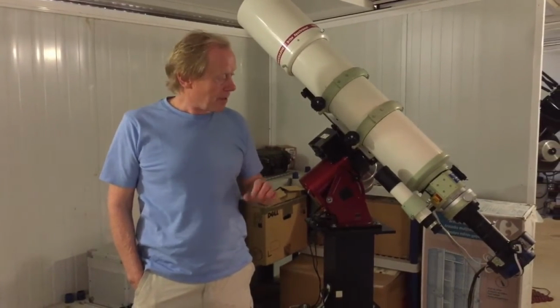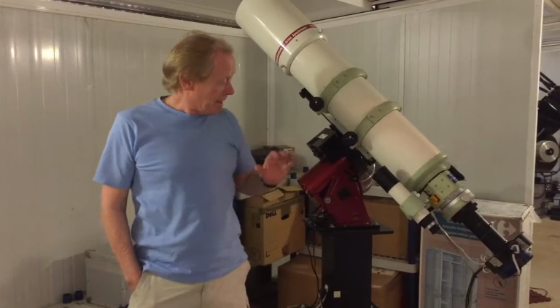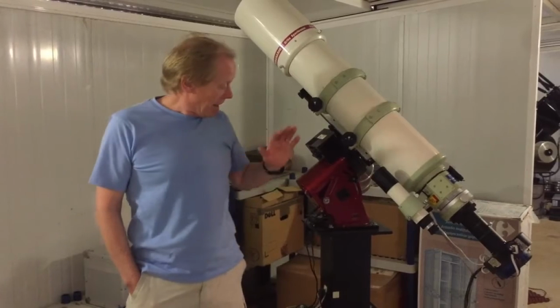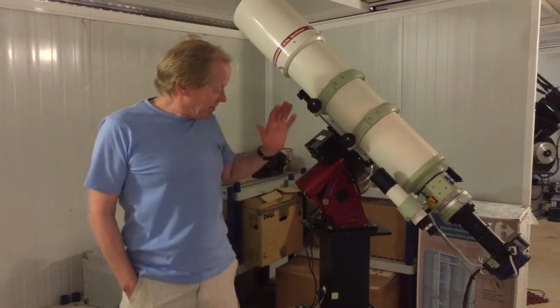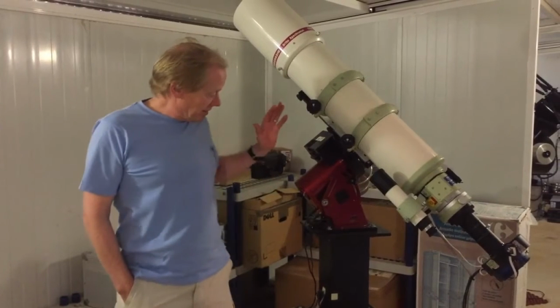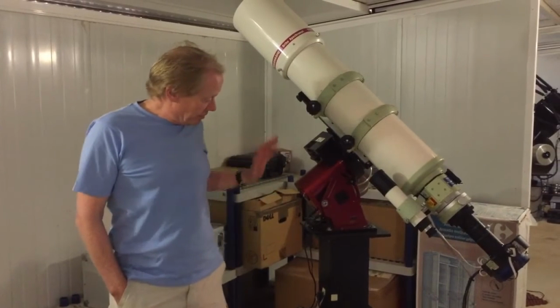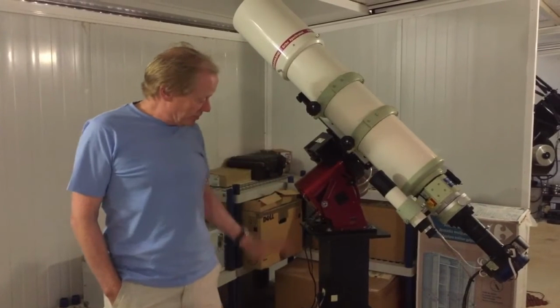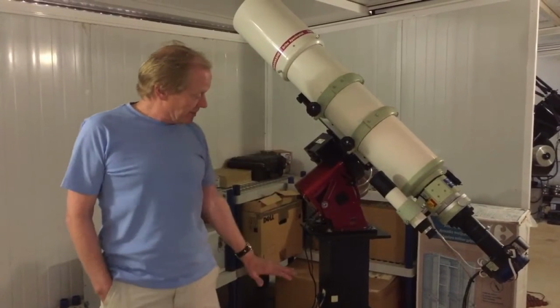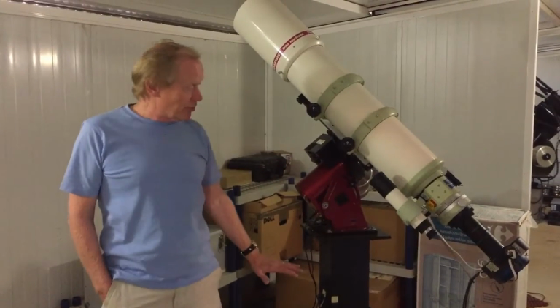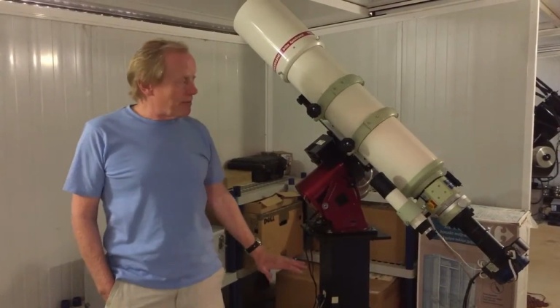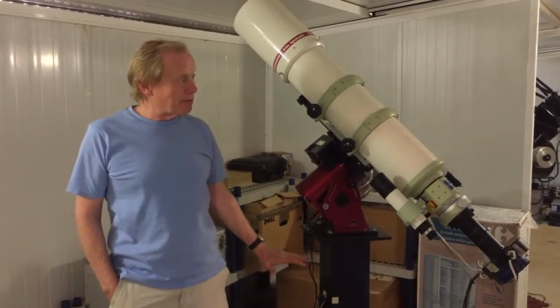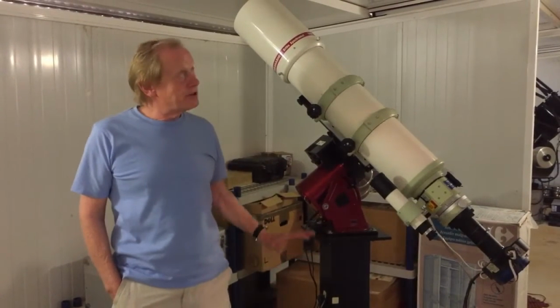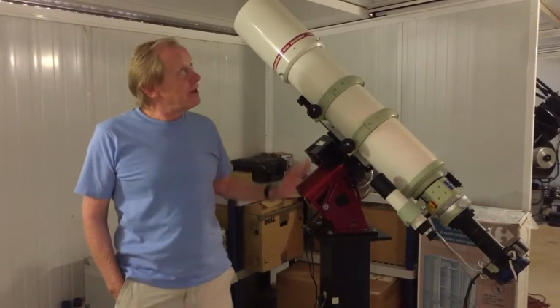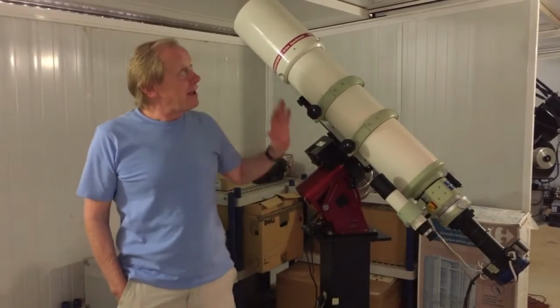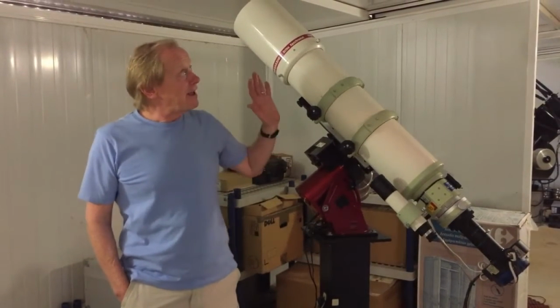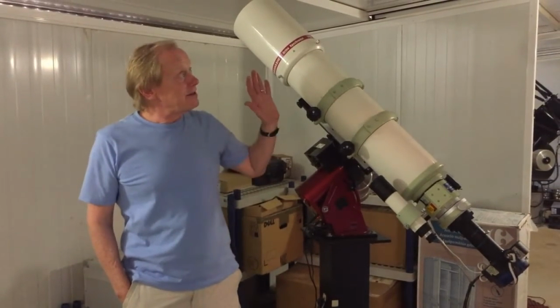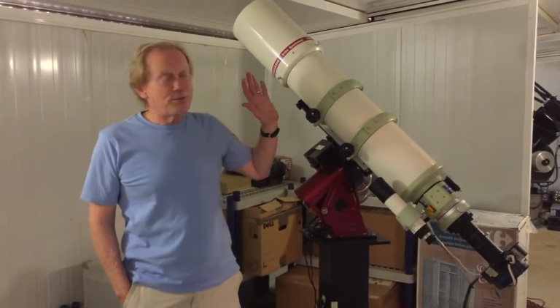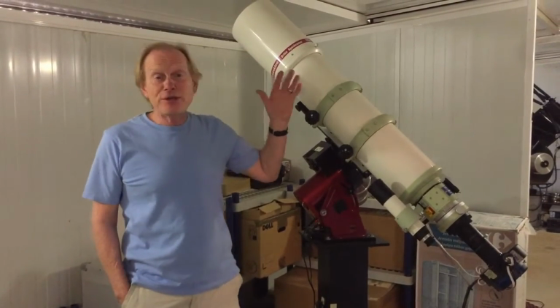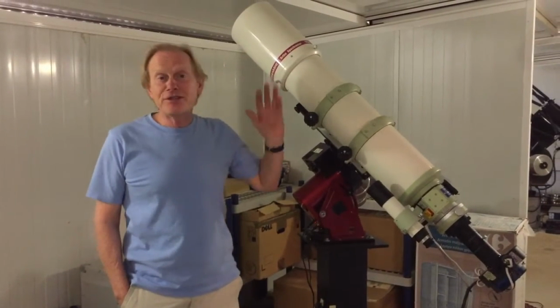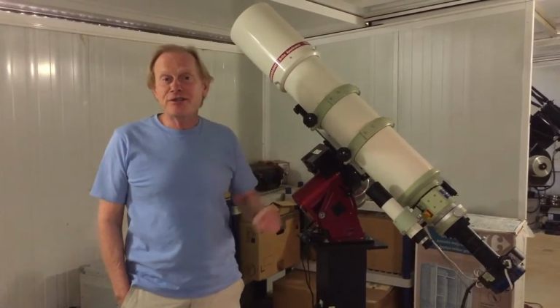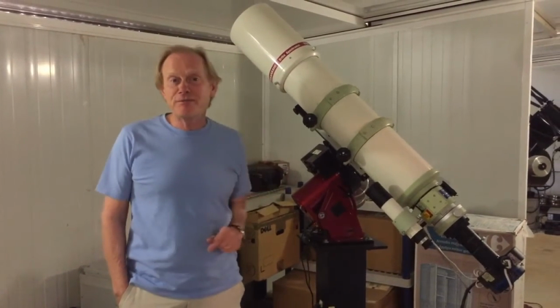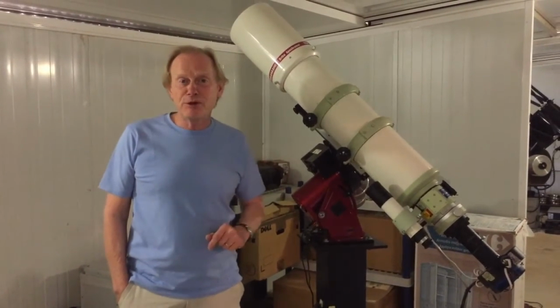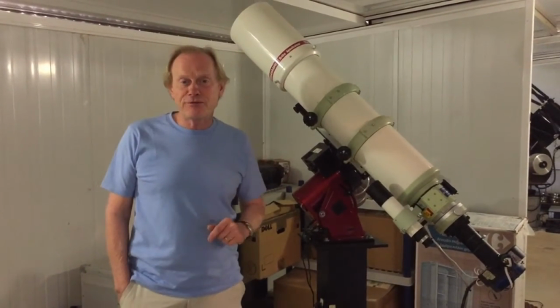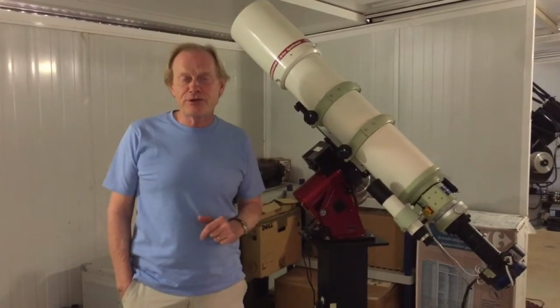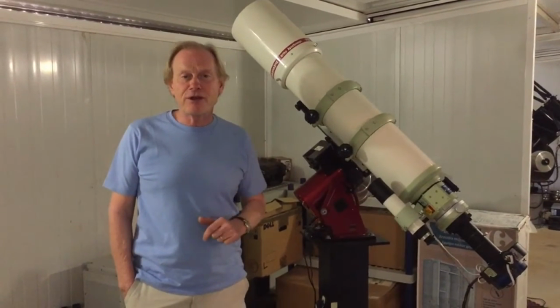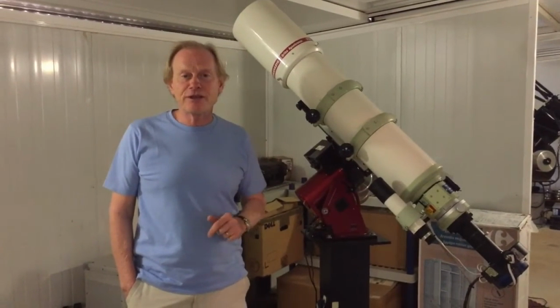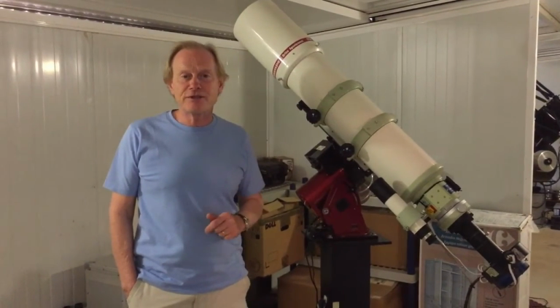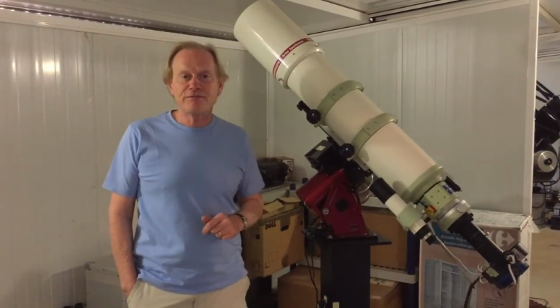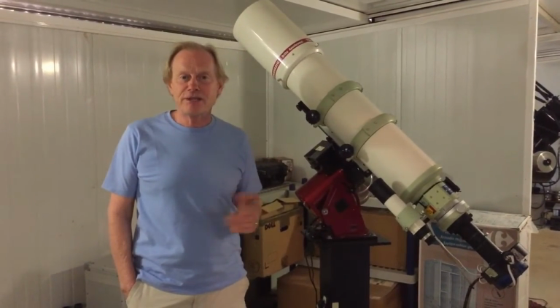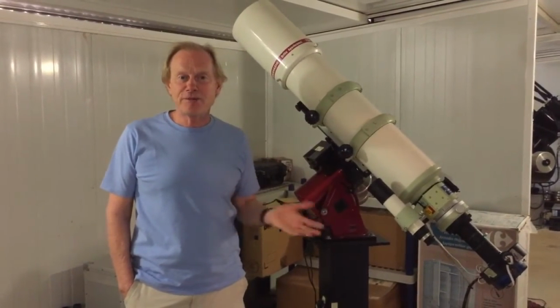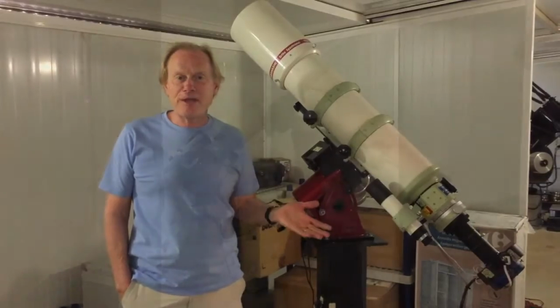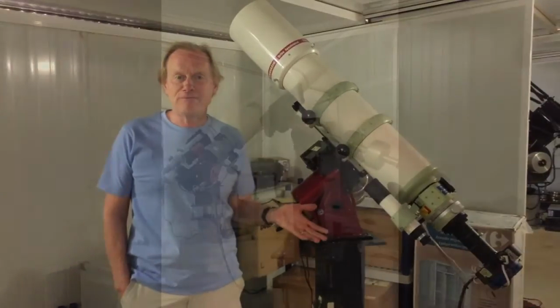And it all sits on the mount and points at beautiful skies in Spain.